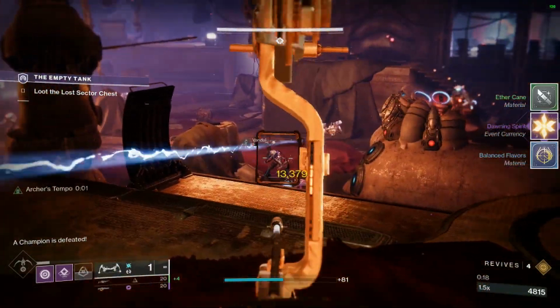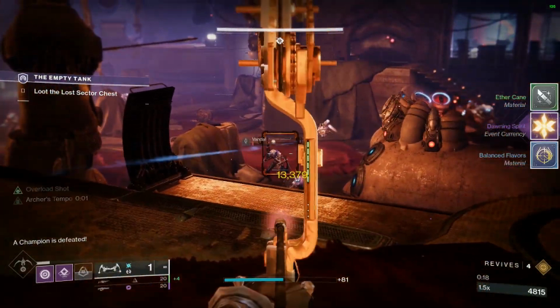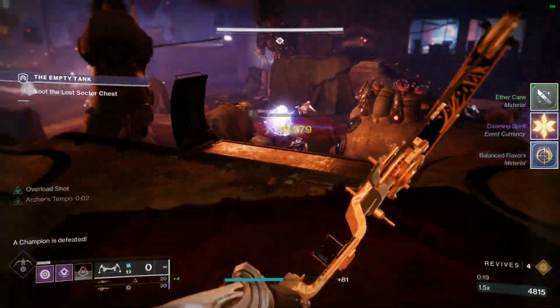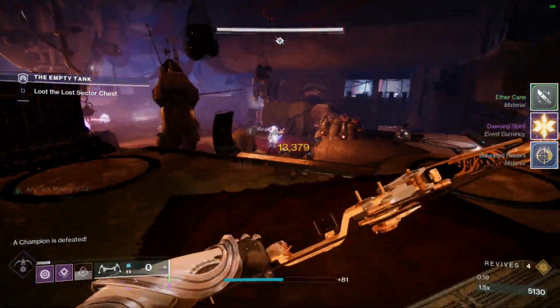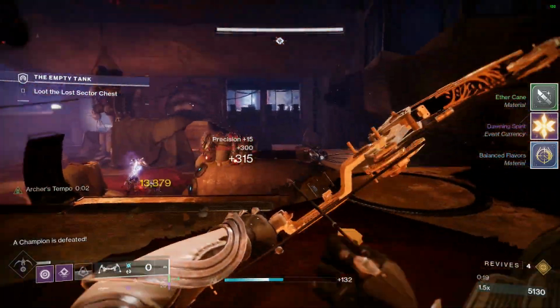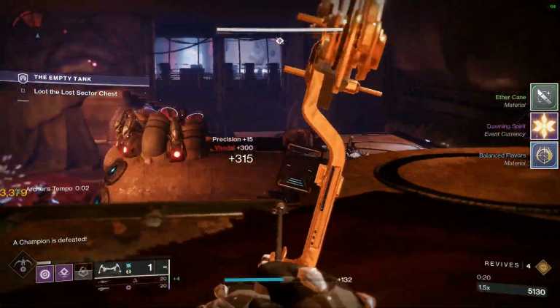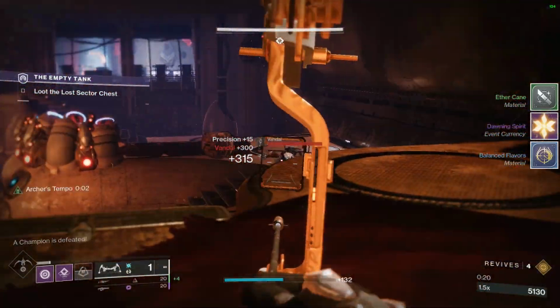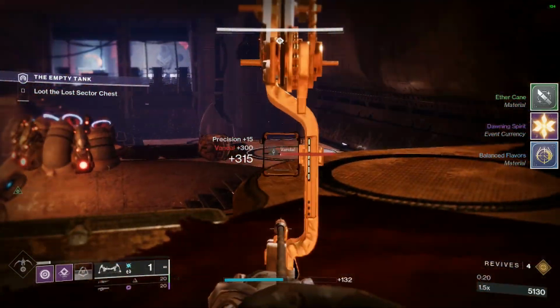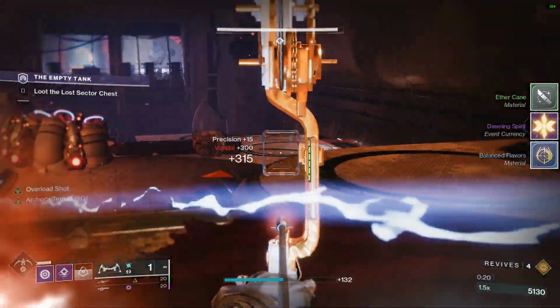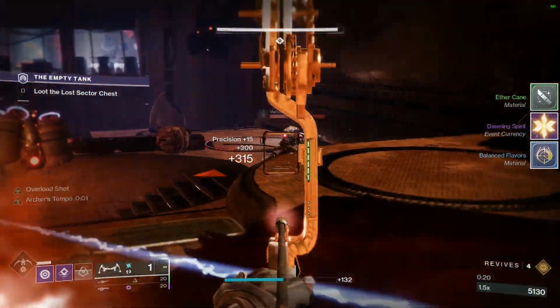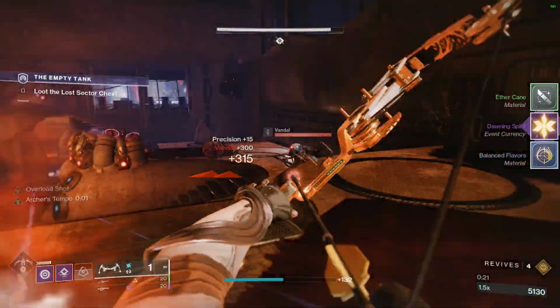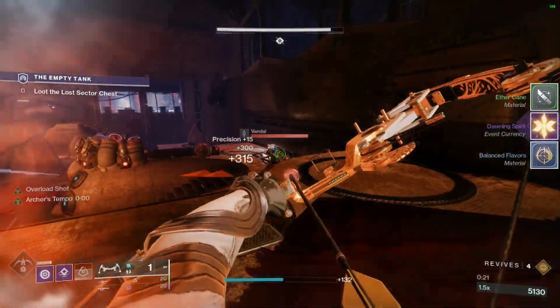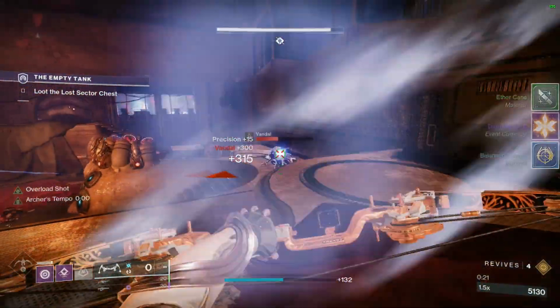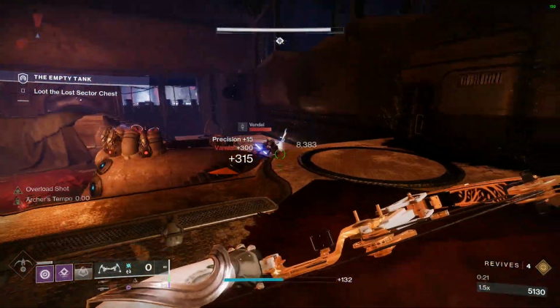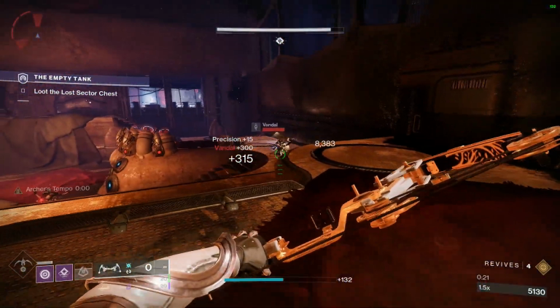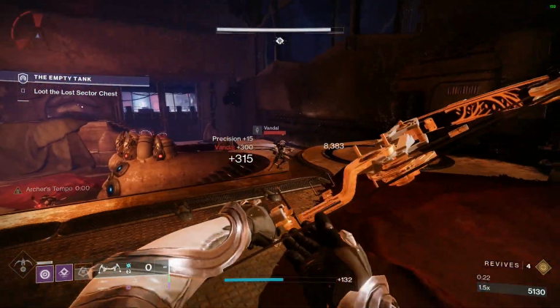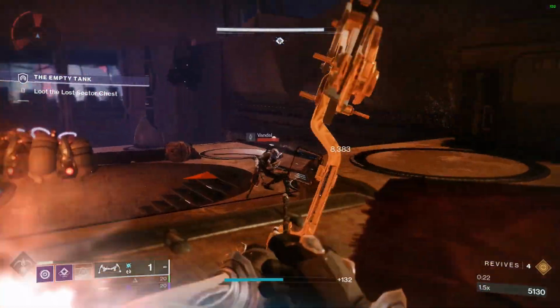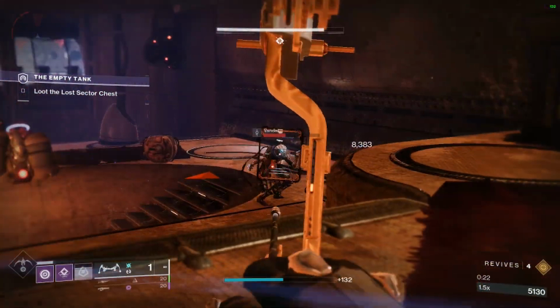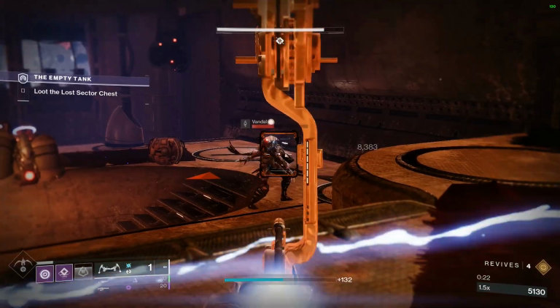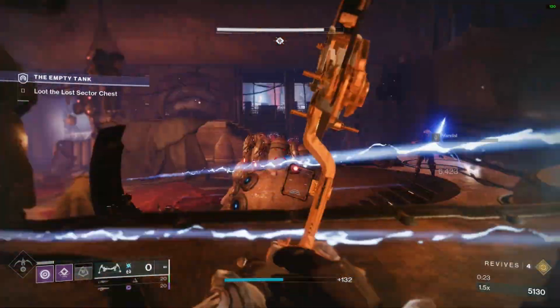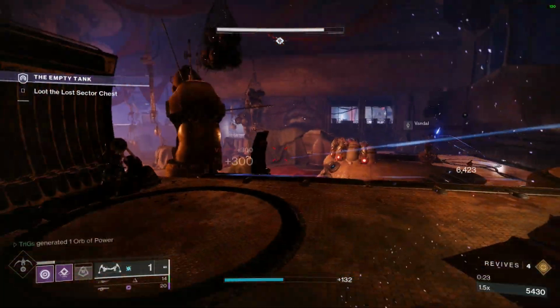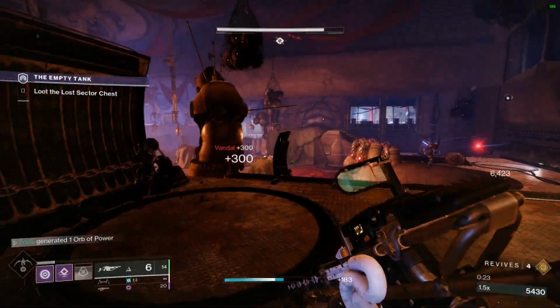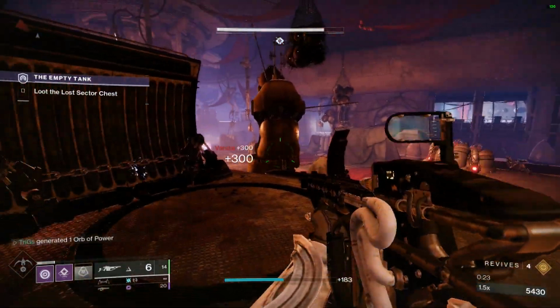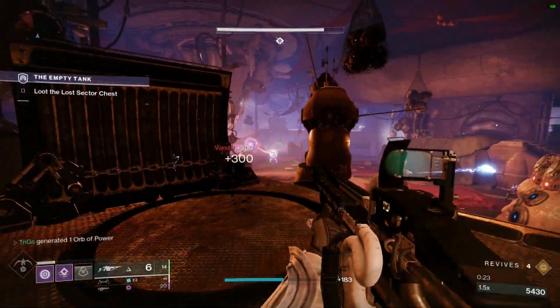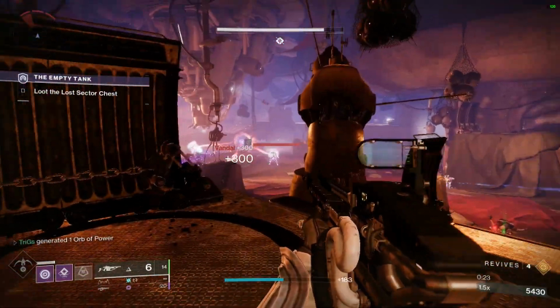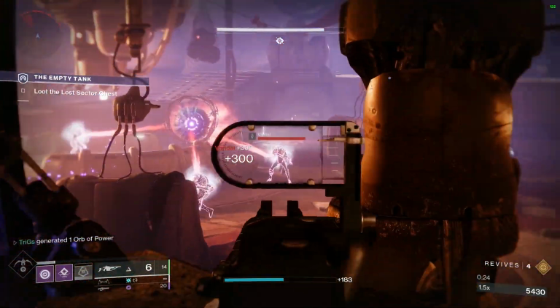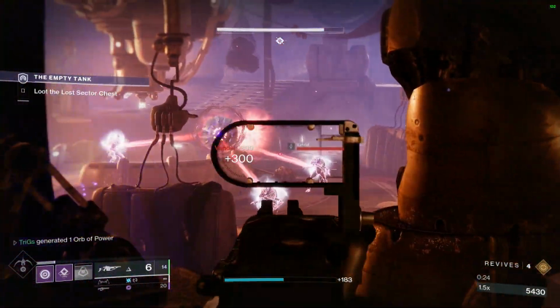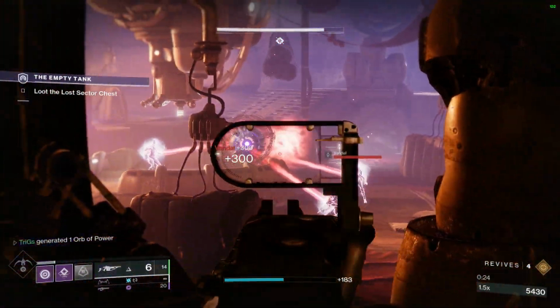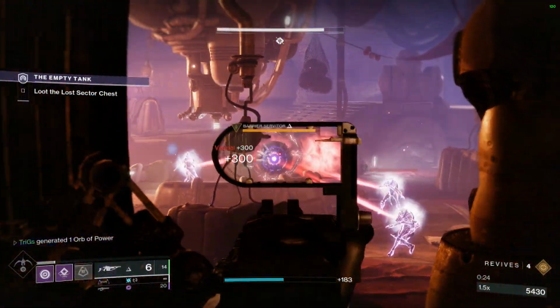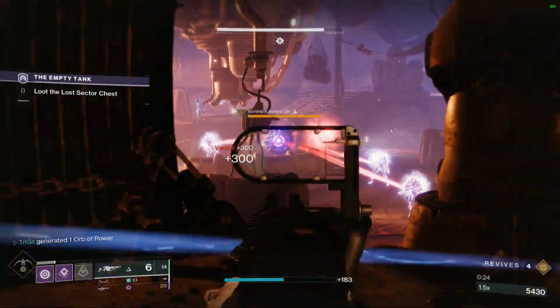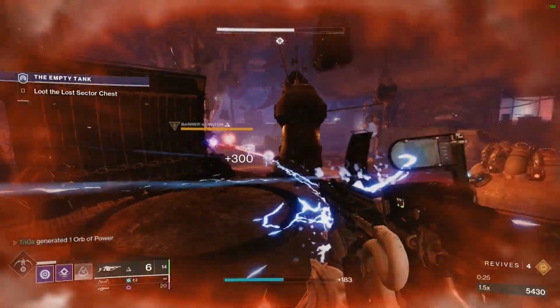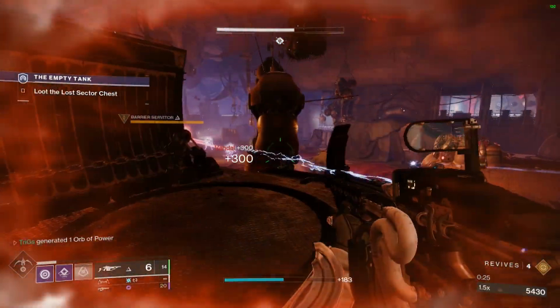Xur might even sell it sometimes, and to speed up the process of getting this, buy the Exotic Weapon he is selling as well as his Exotic Engram each week.